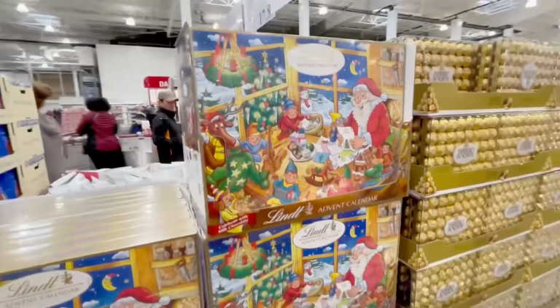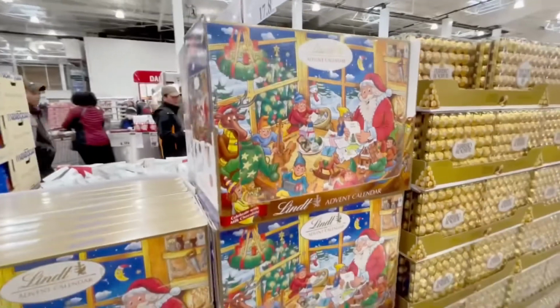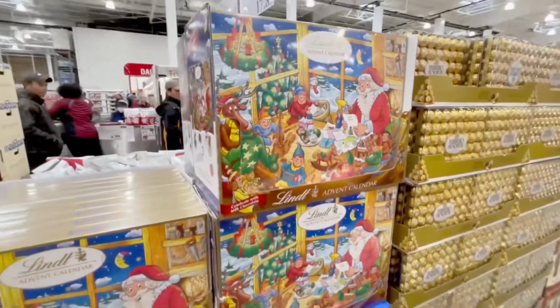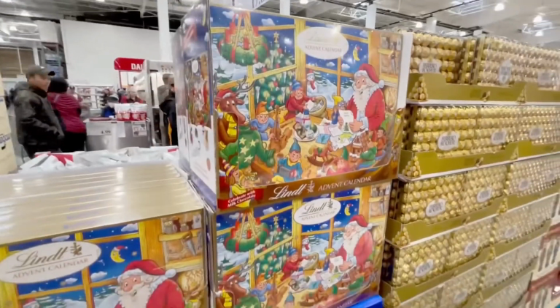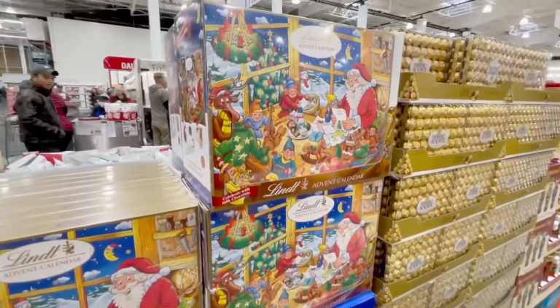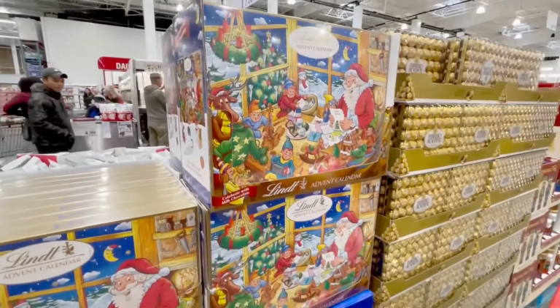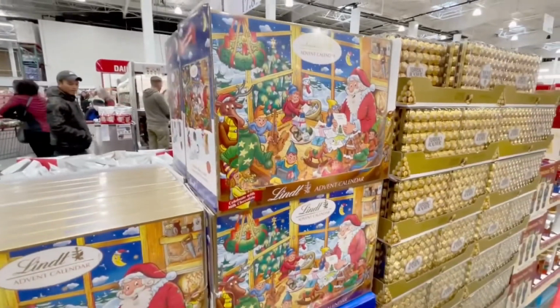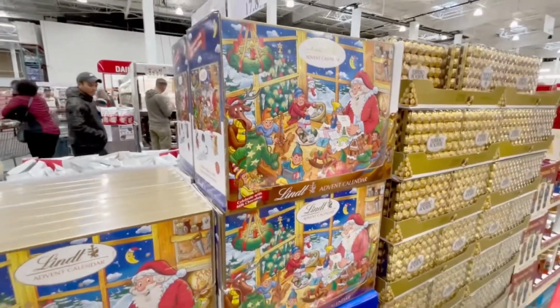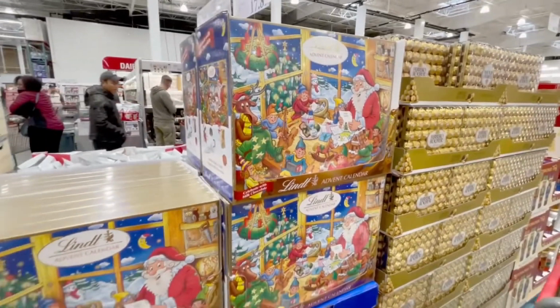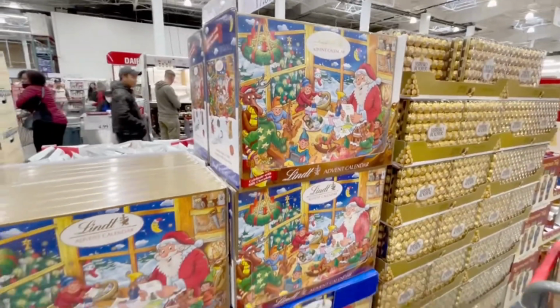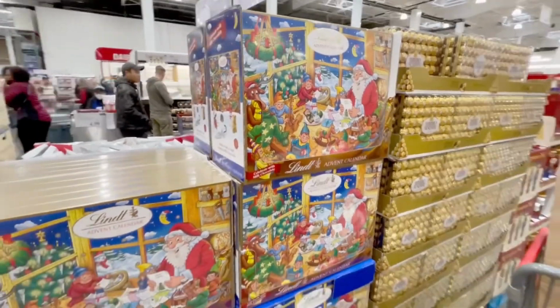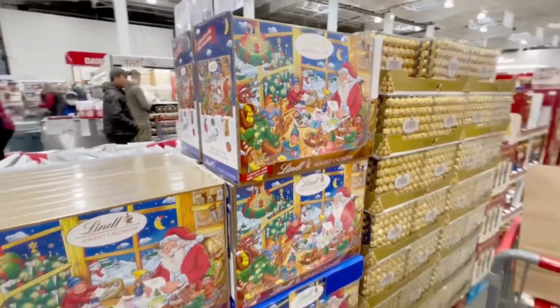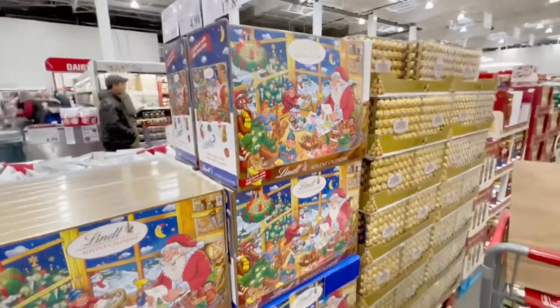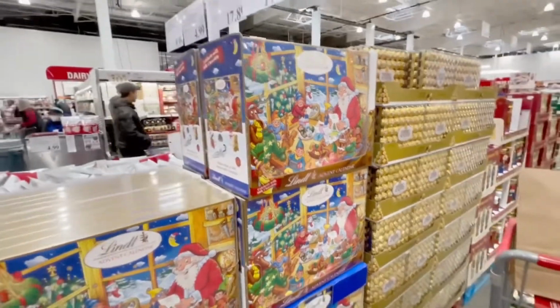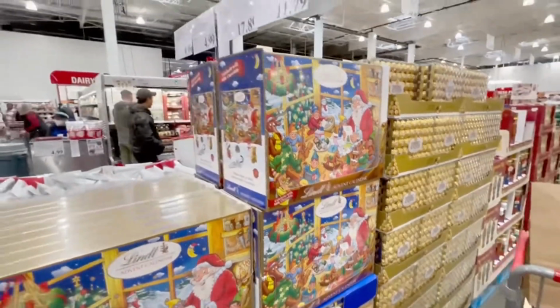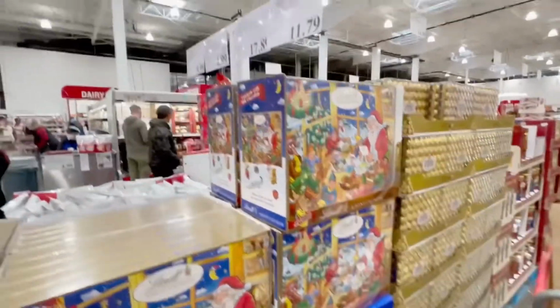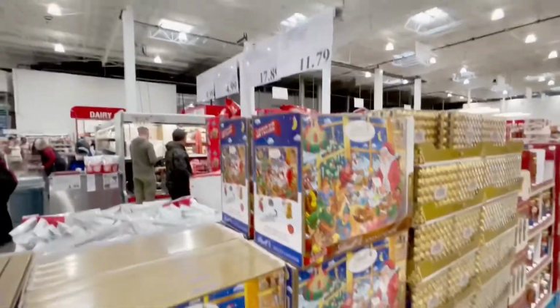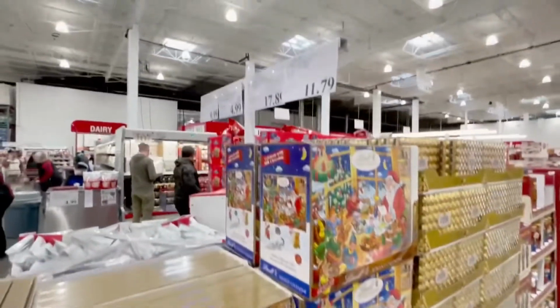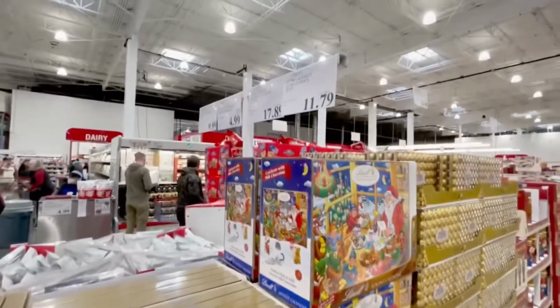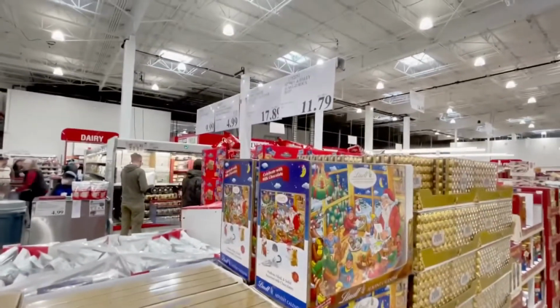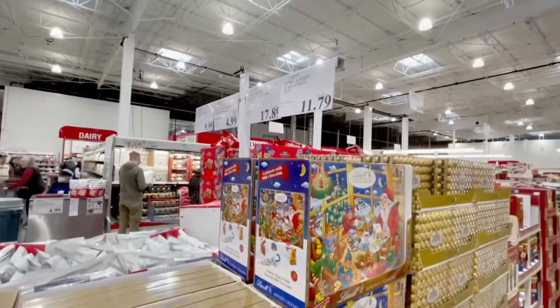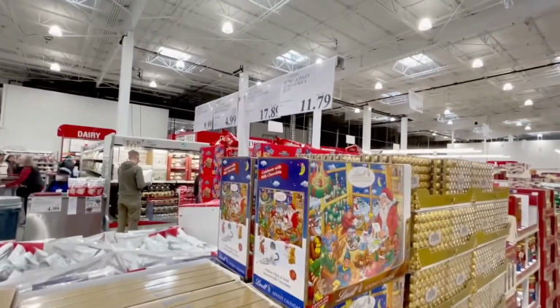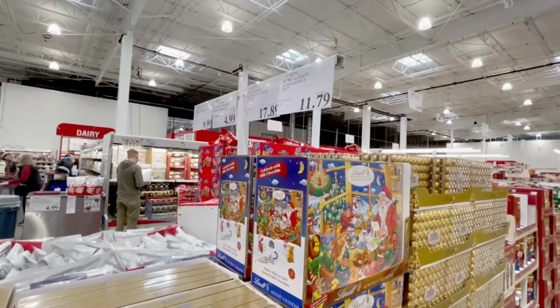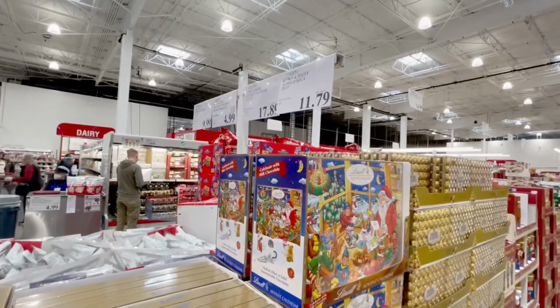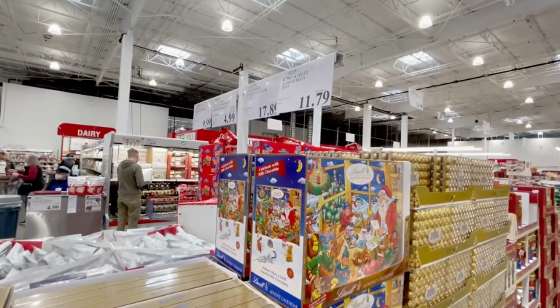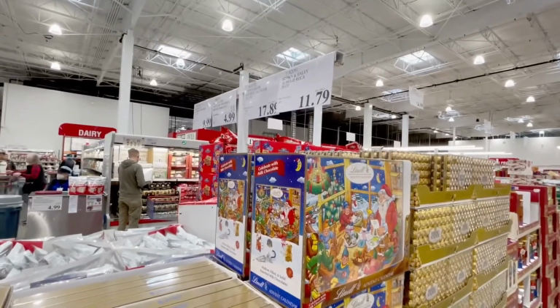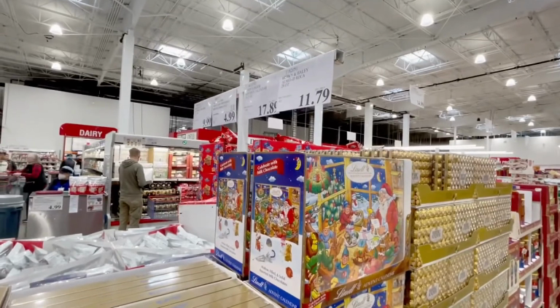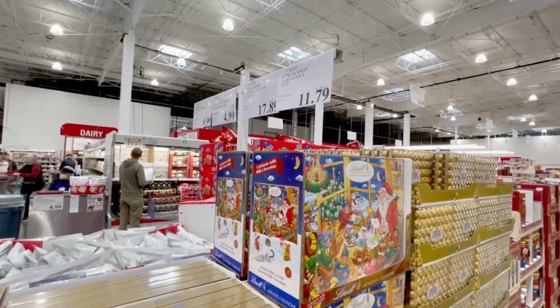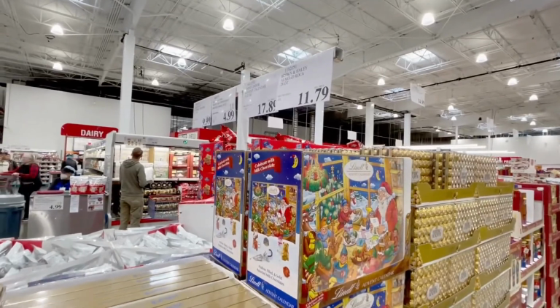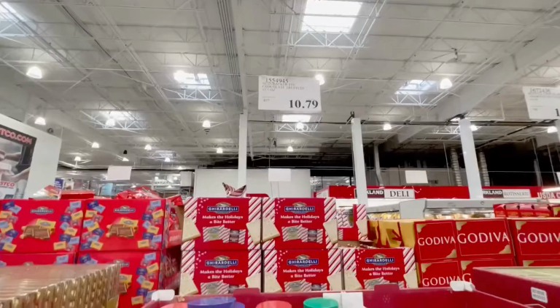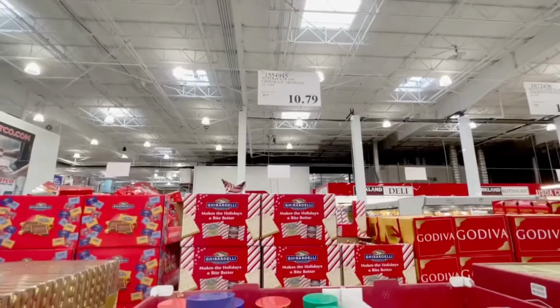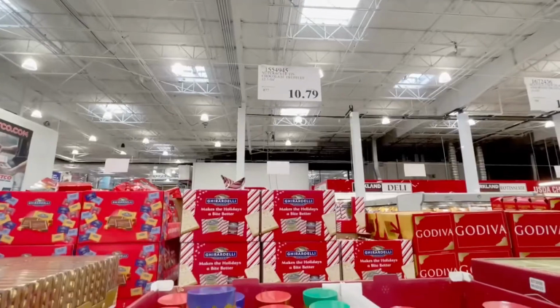There are a lot of holiday treats here at Costco, so you guys should come on down here and get some!